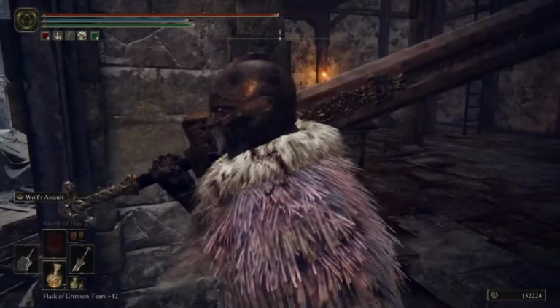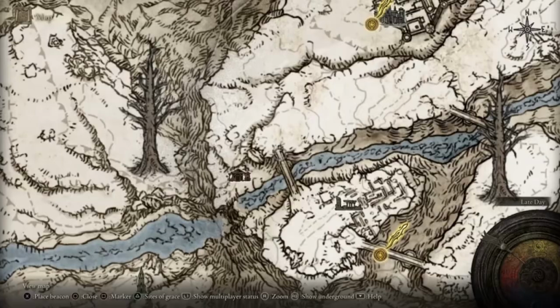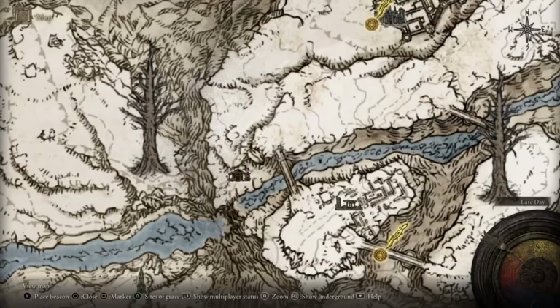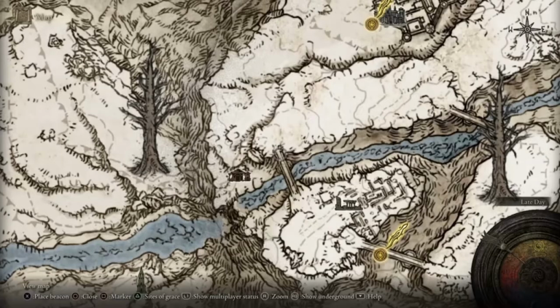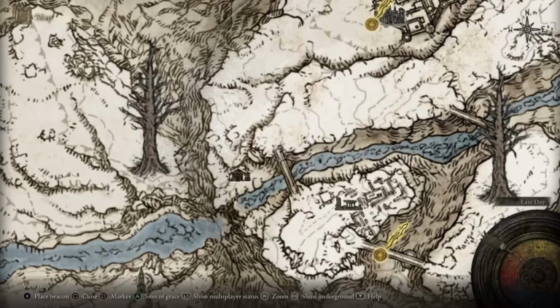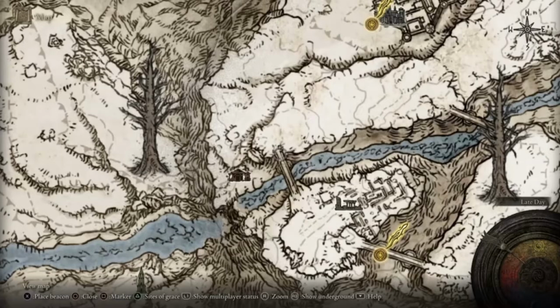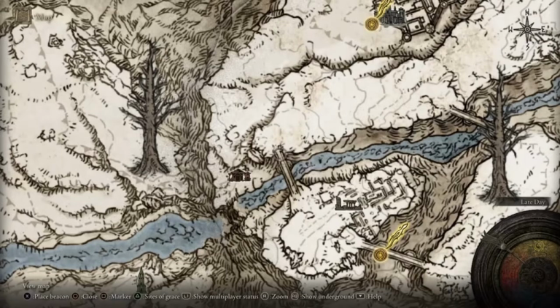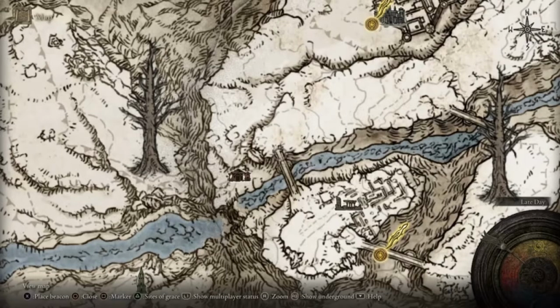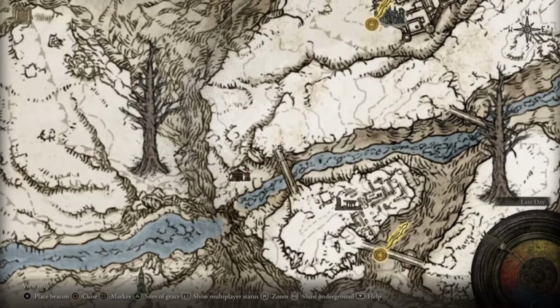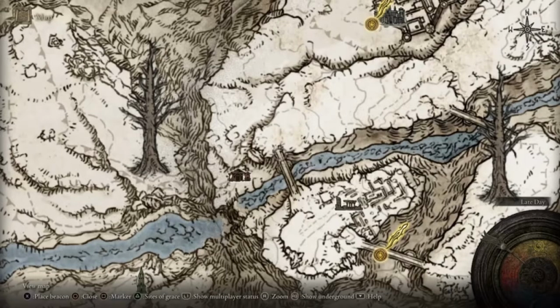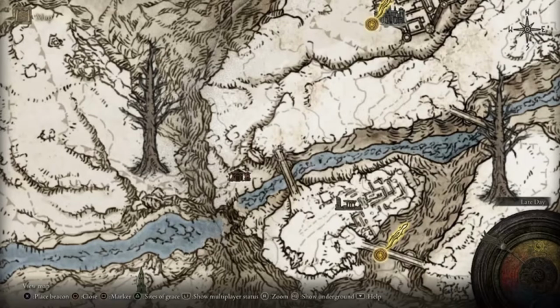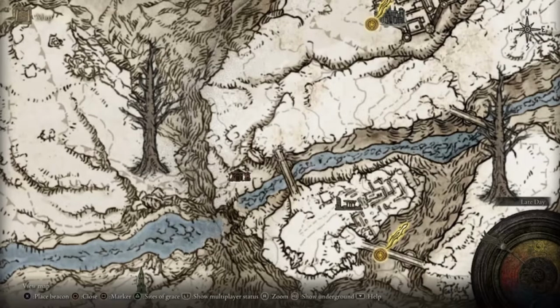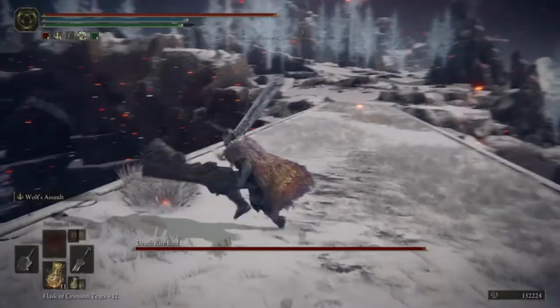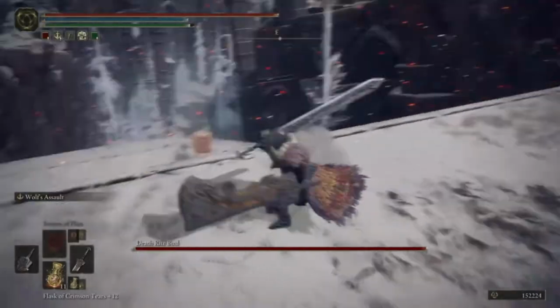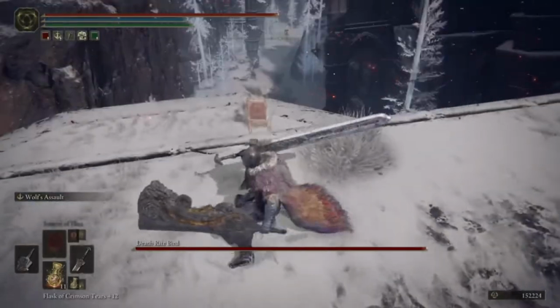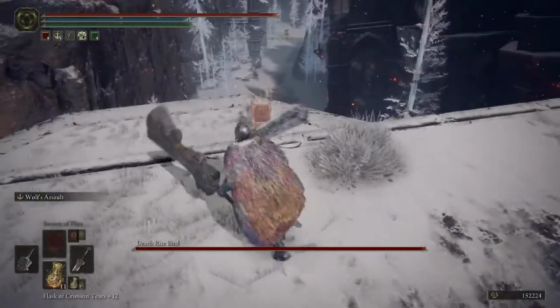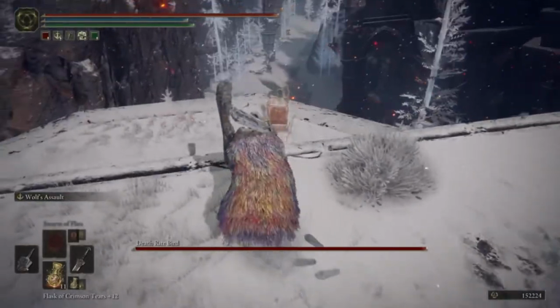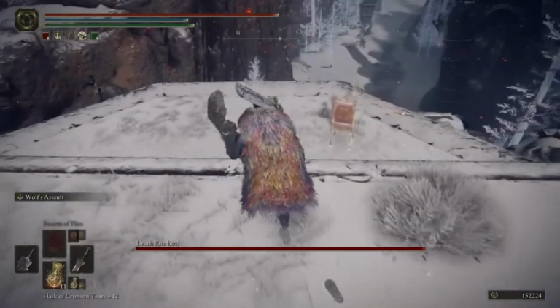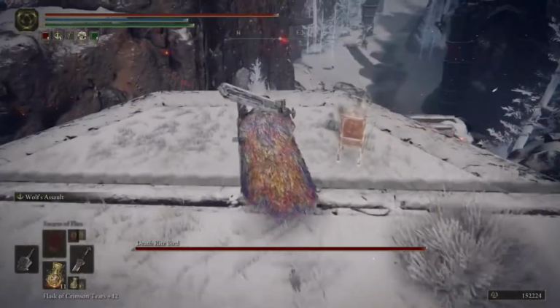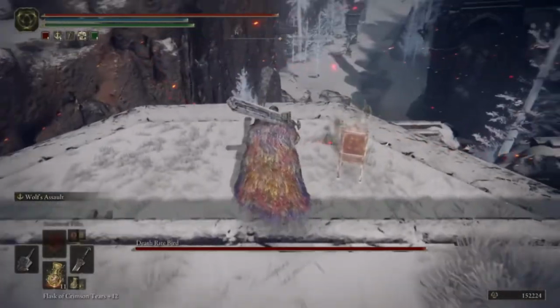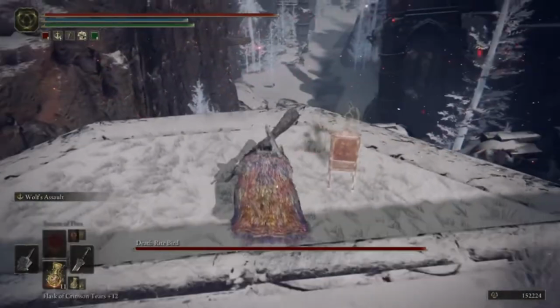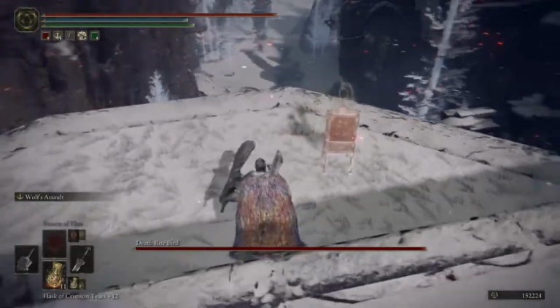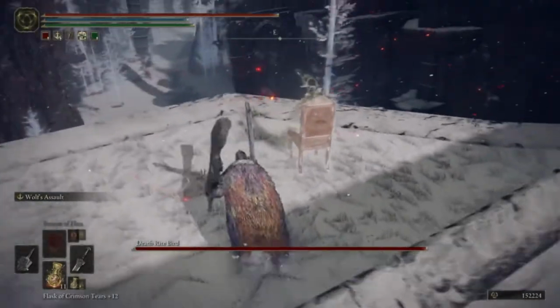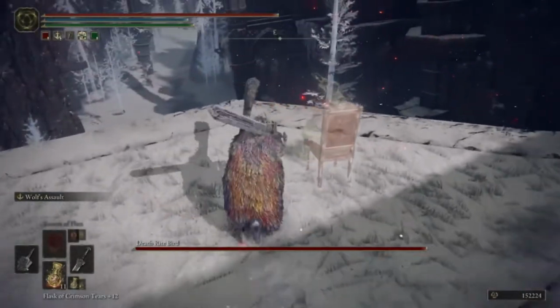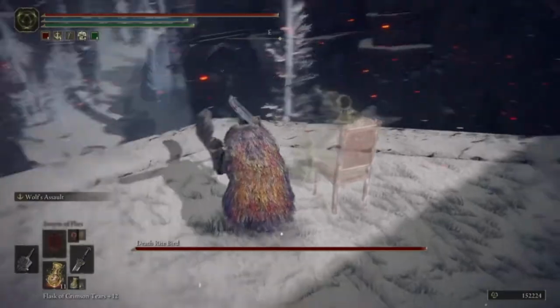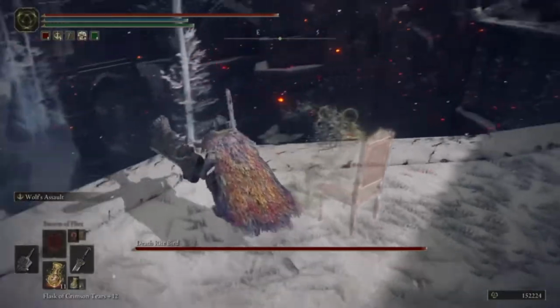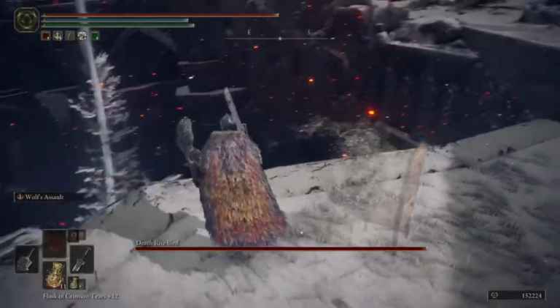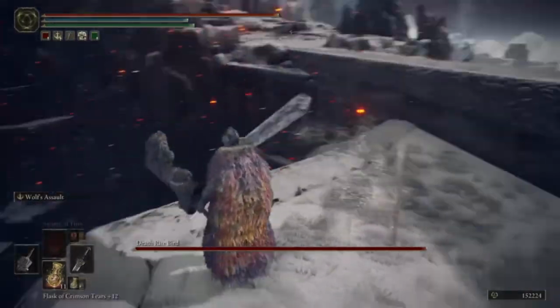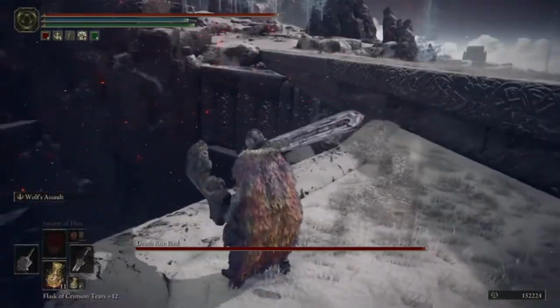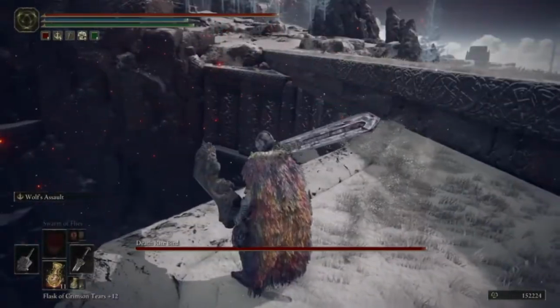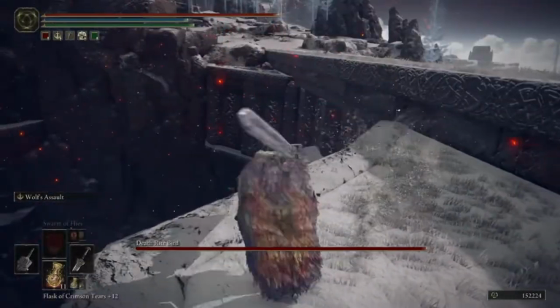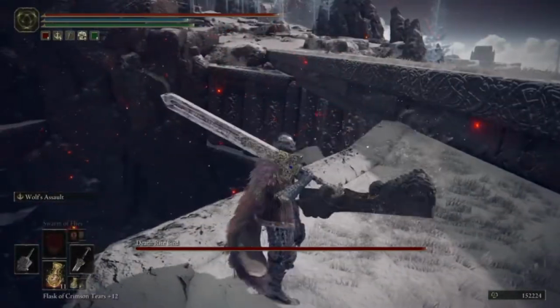For the item, just go to that bridge and he'll just be chilling on the bridge. You get a helmet.